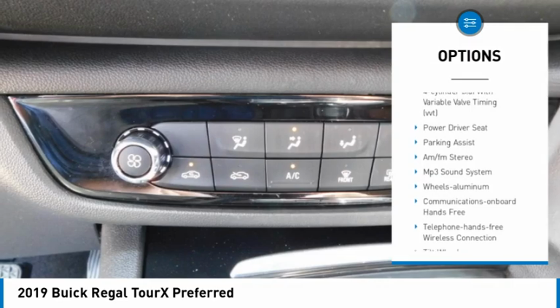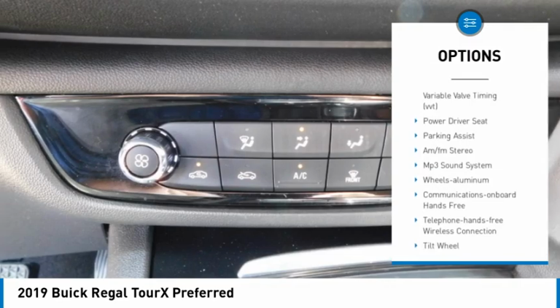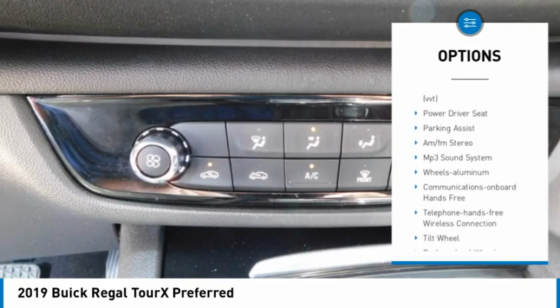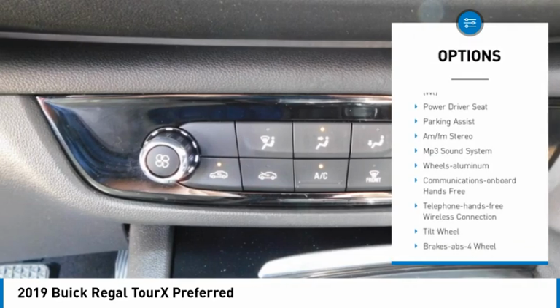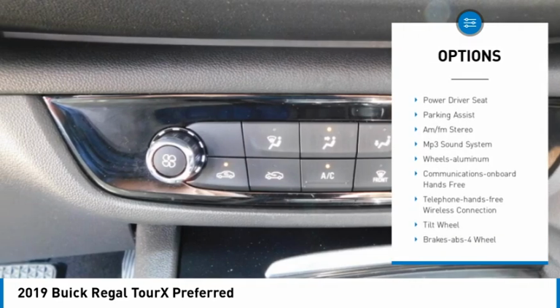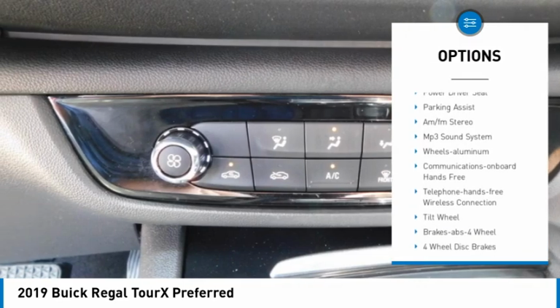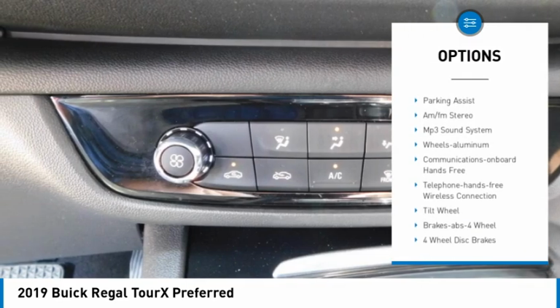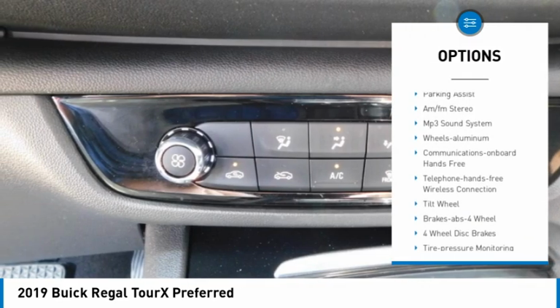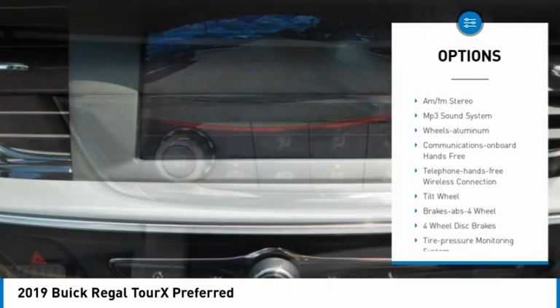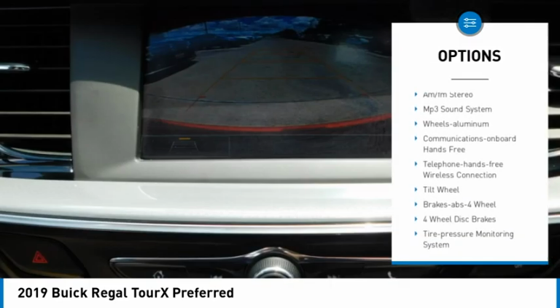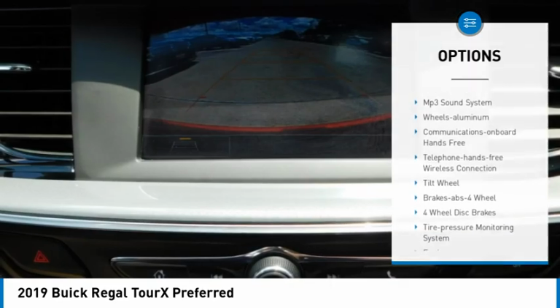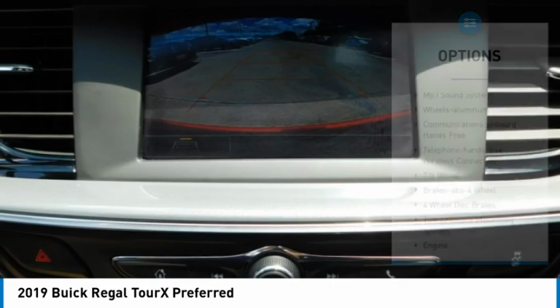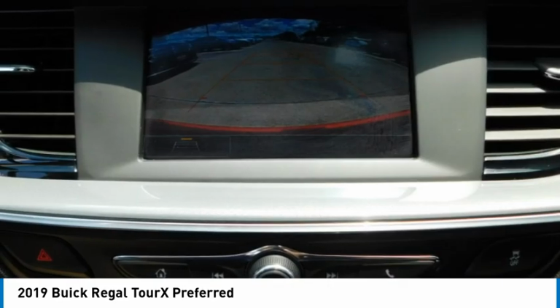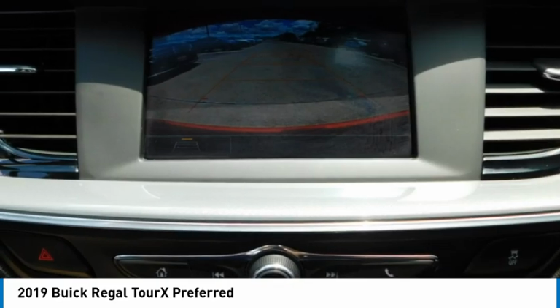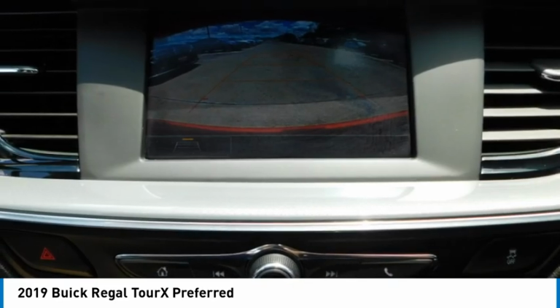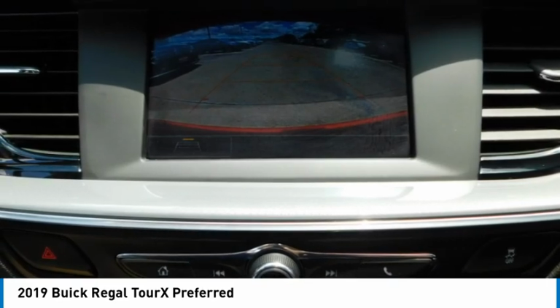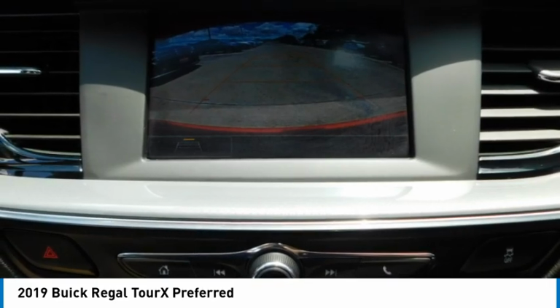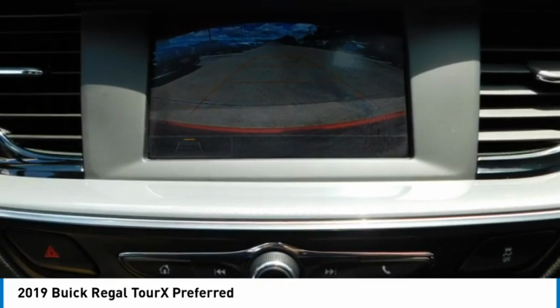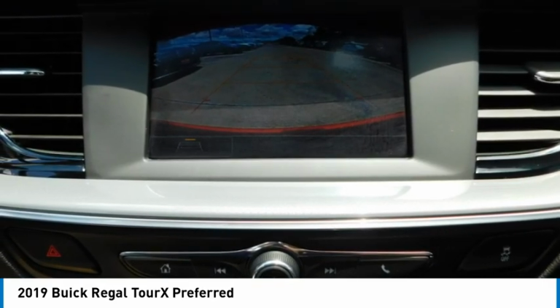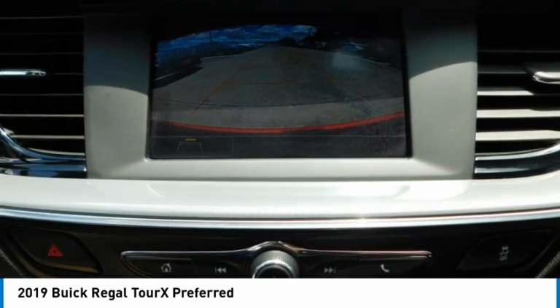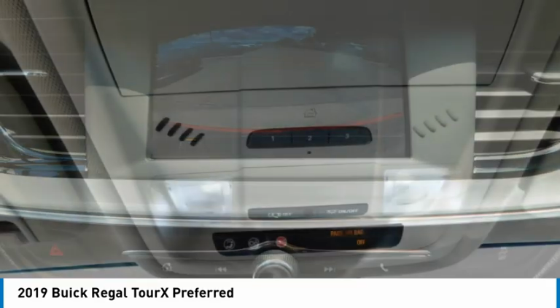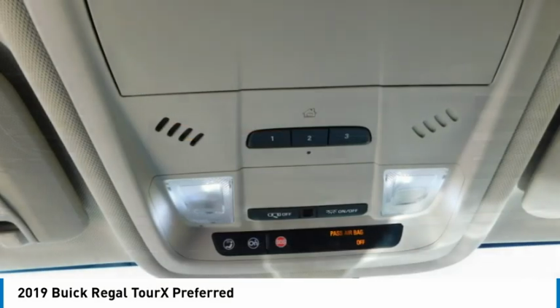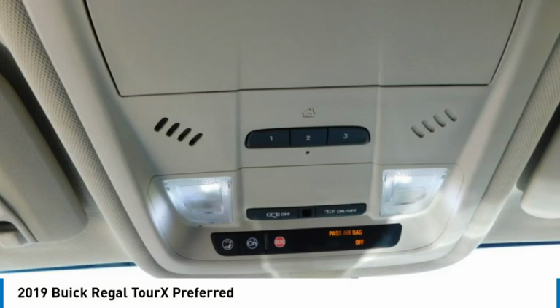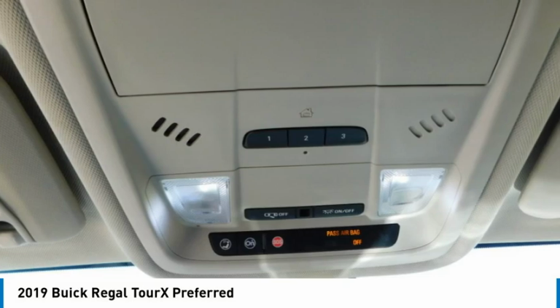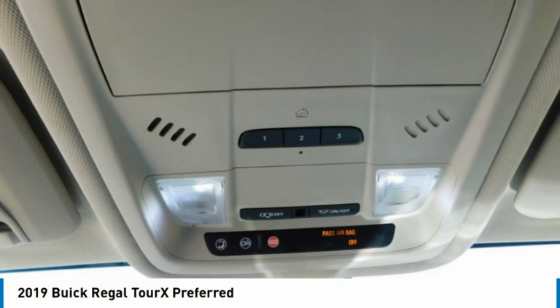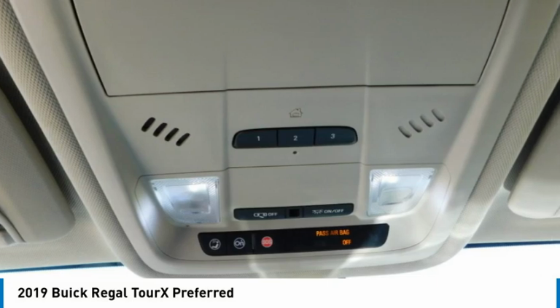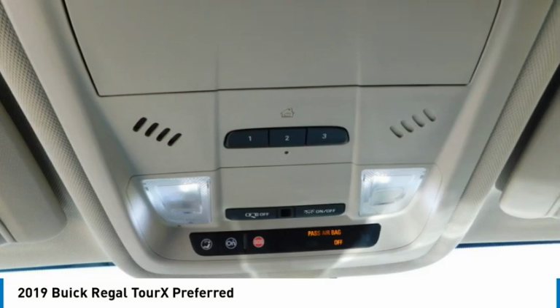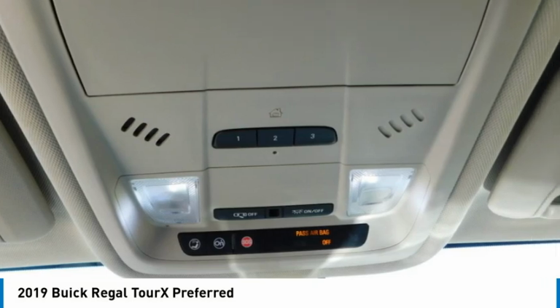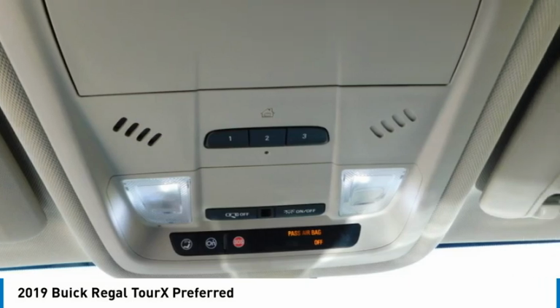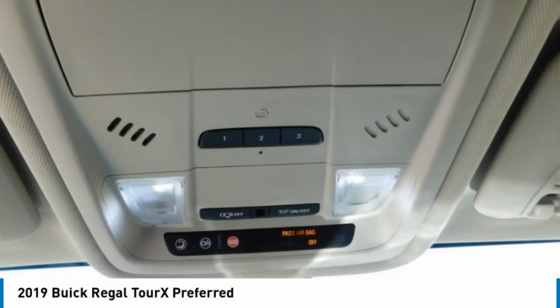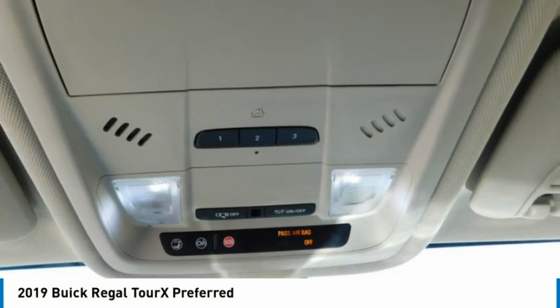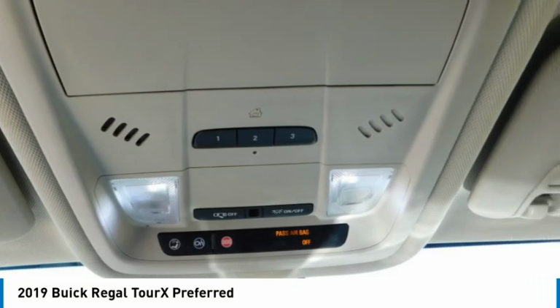Remote keyless entry, fog lights, headlights auto-off, mirror memory, security system. Come see the car for yourself.